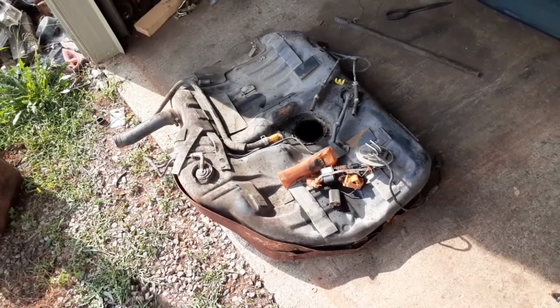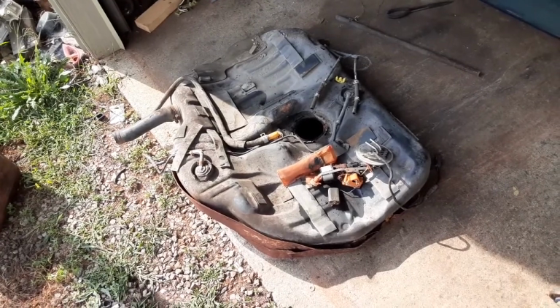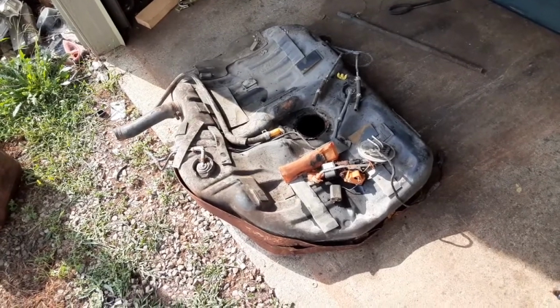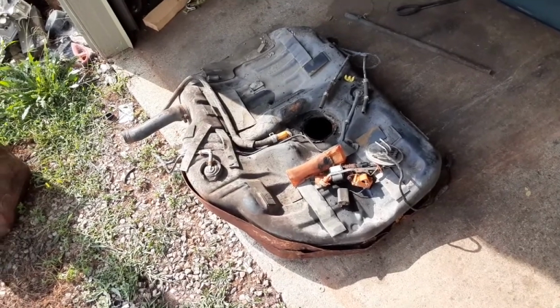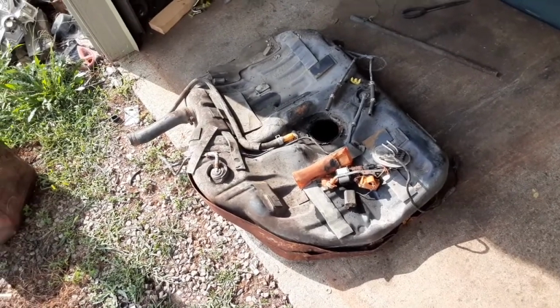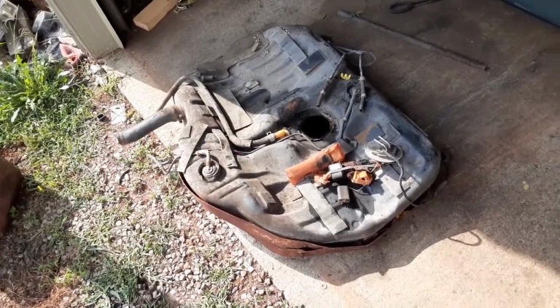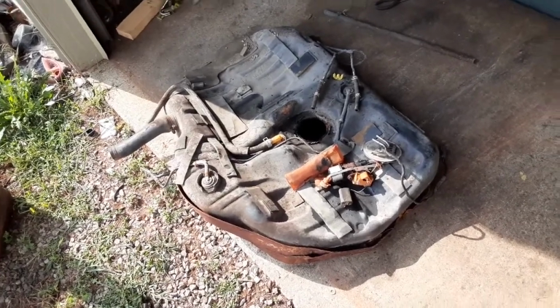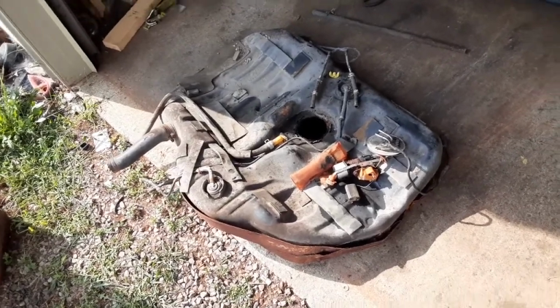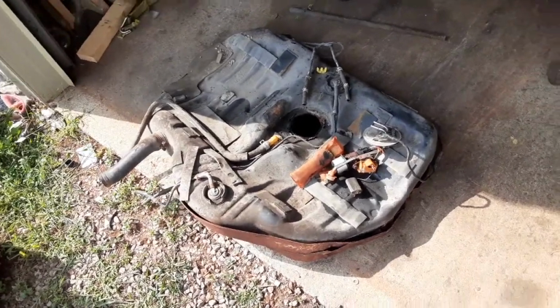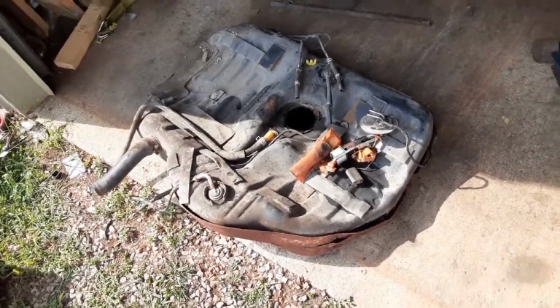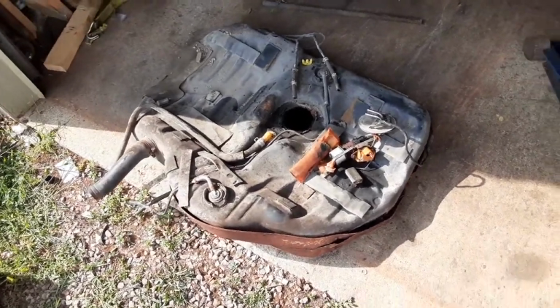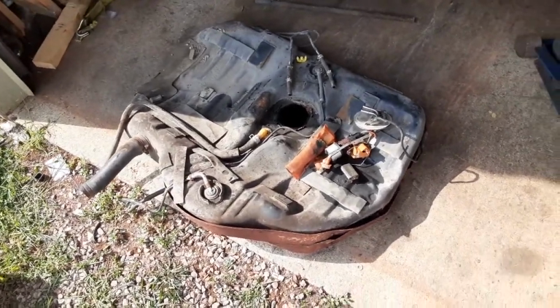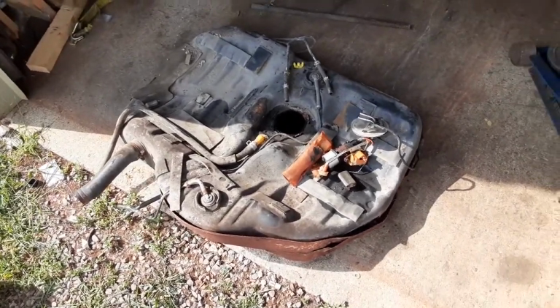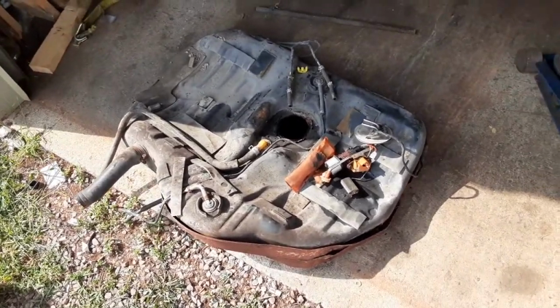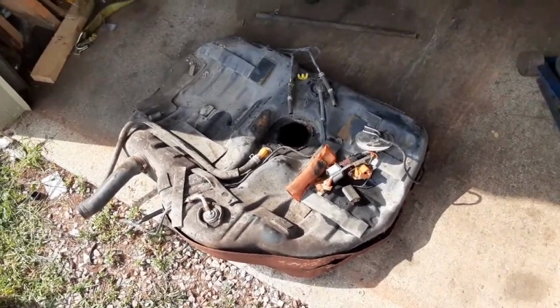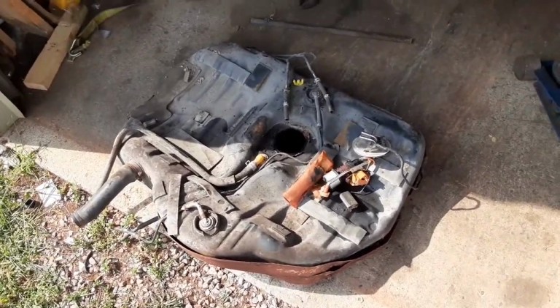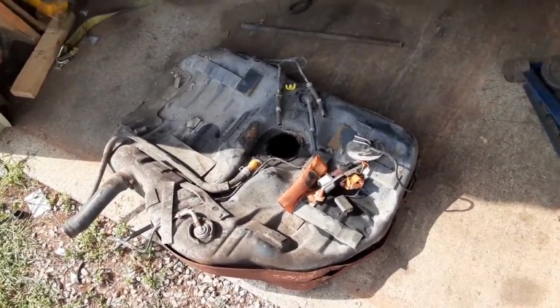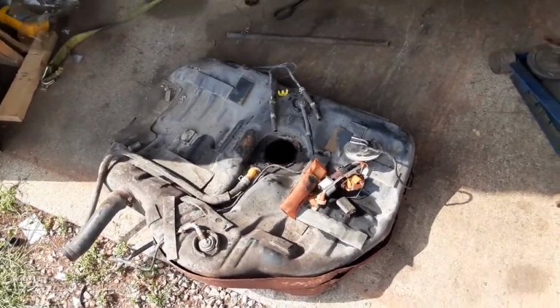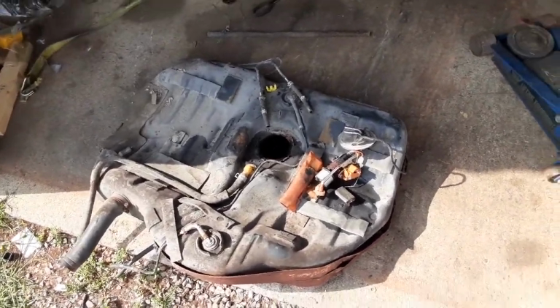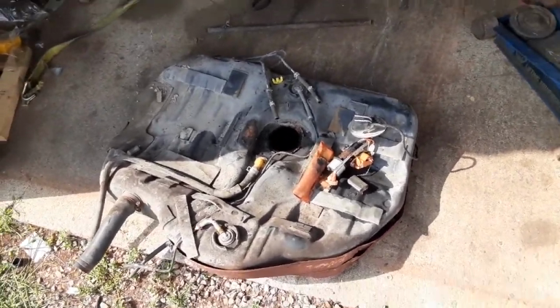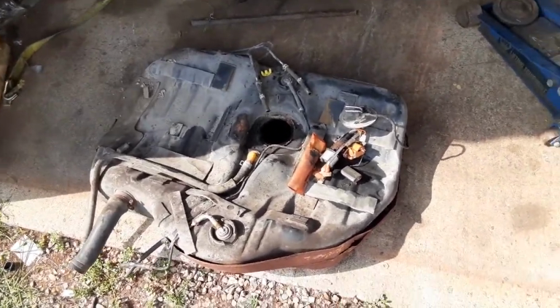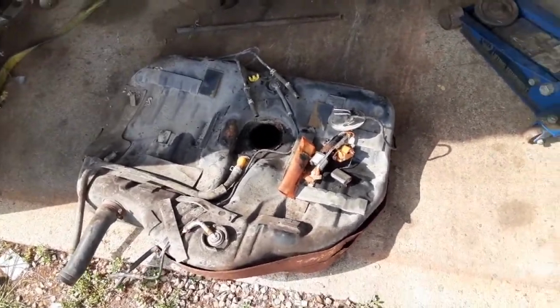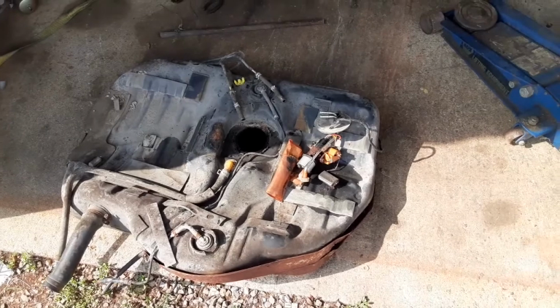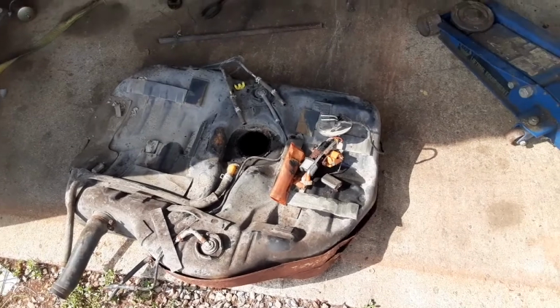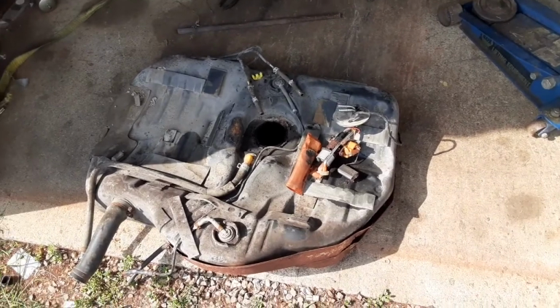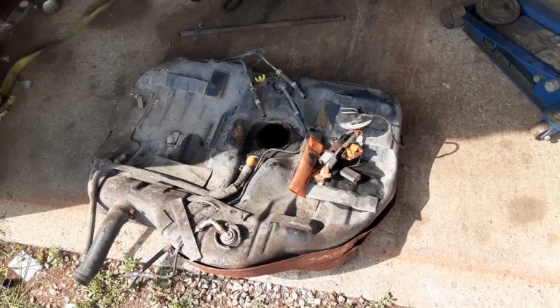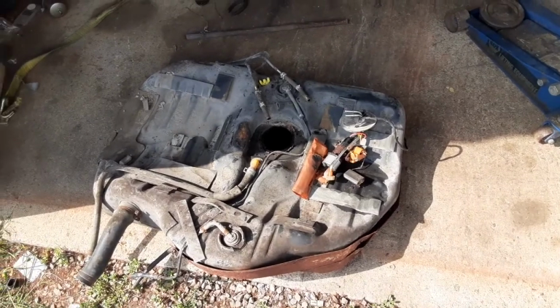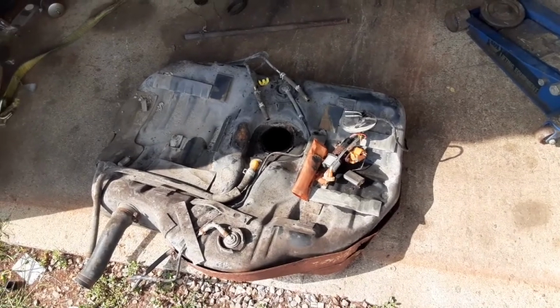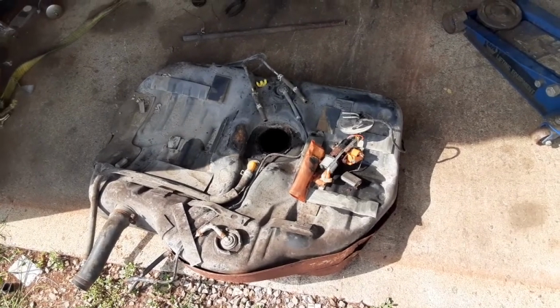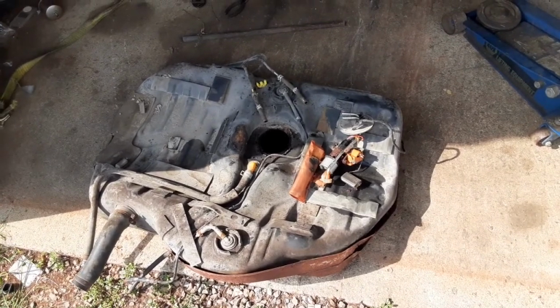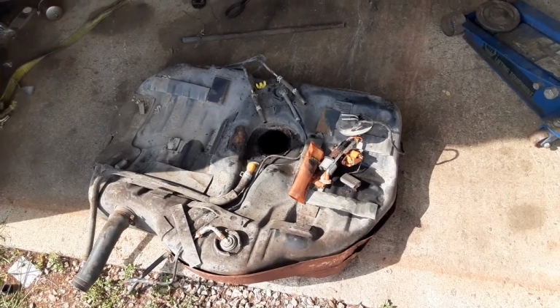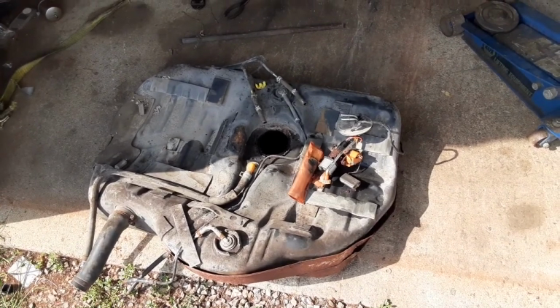I figure there's probably a couple of you that'll get a laugh out of that fuel pump.